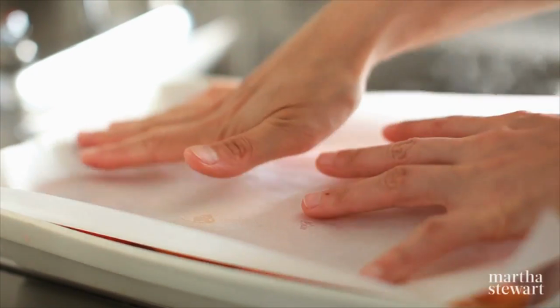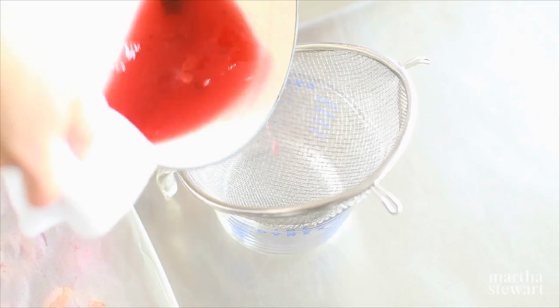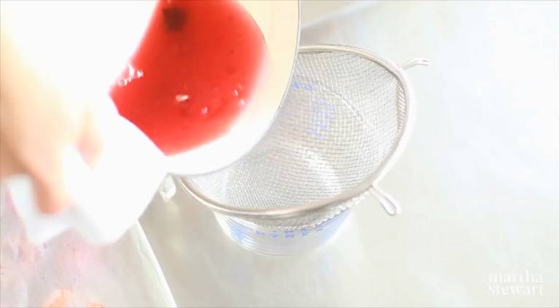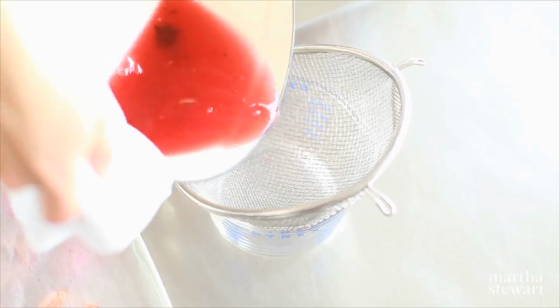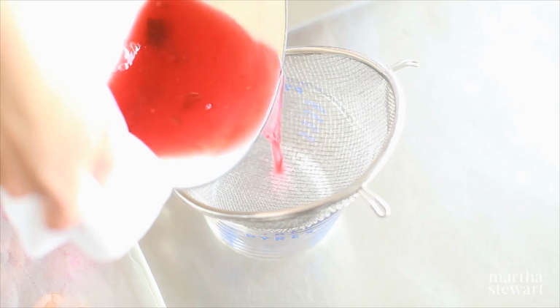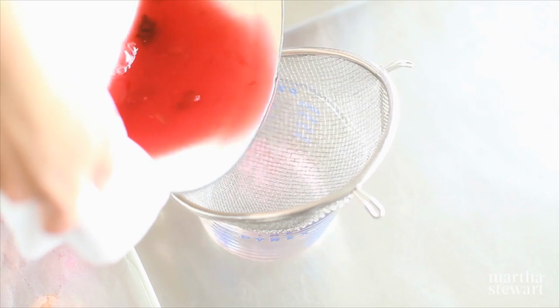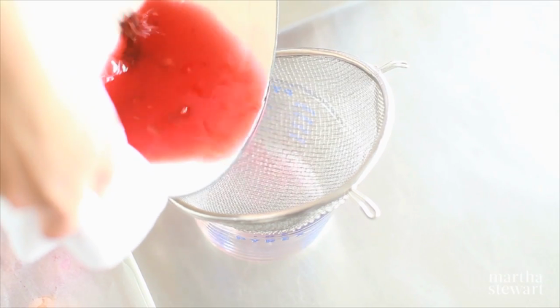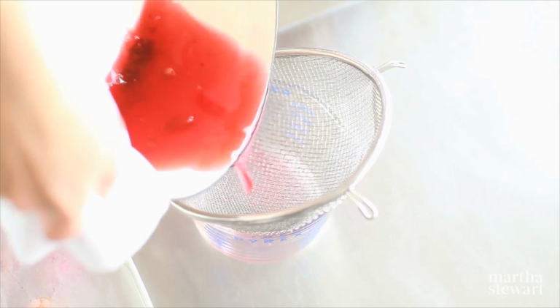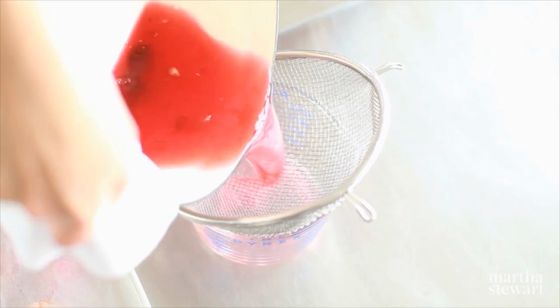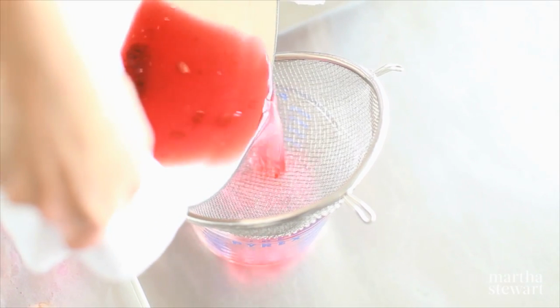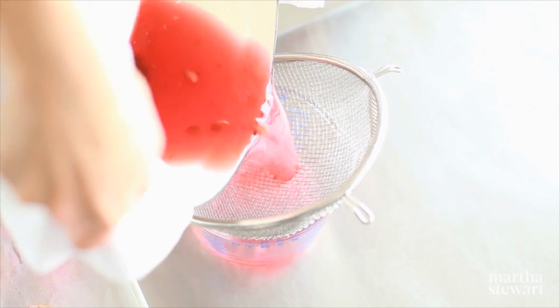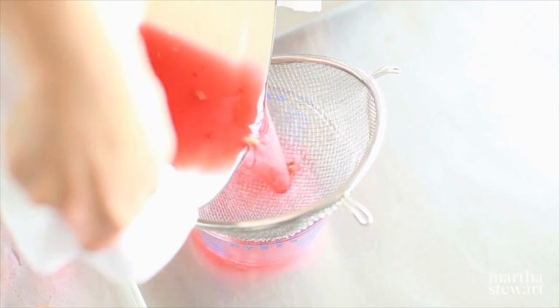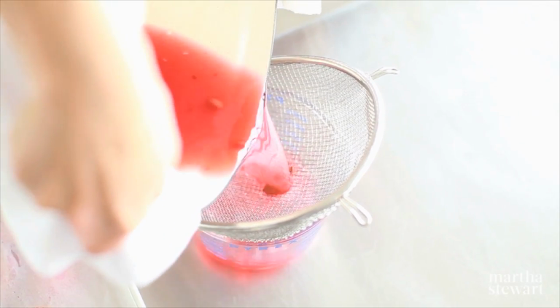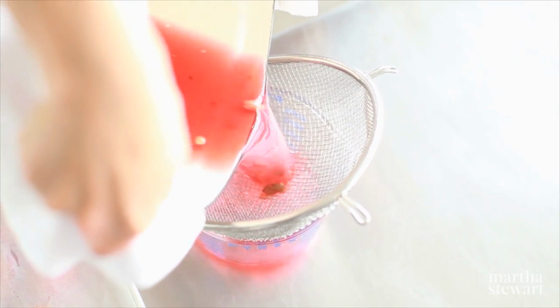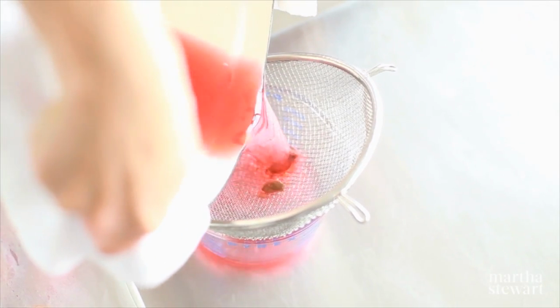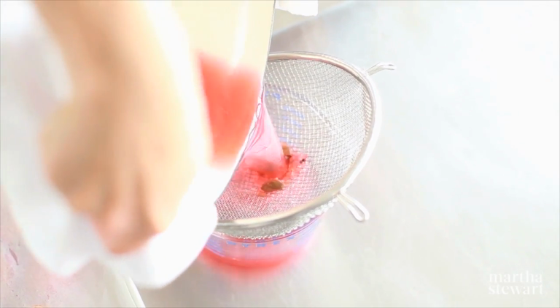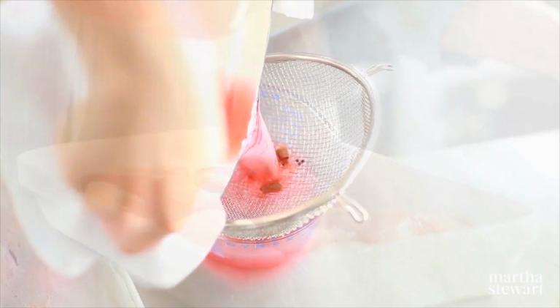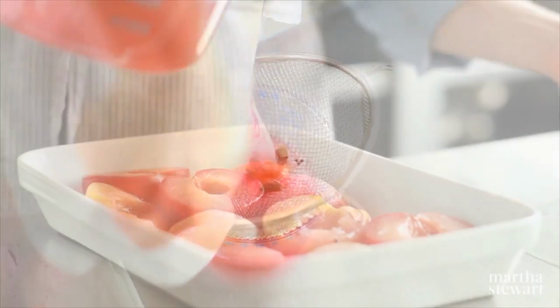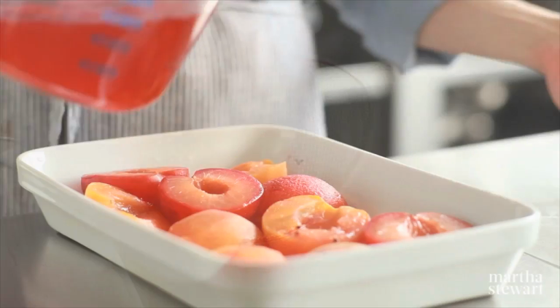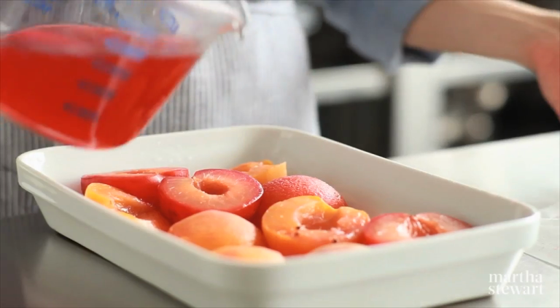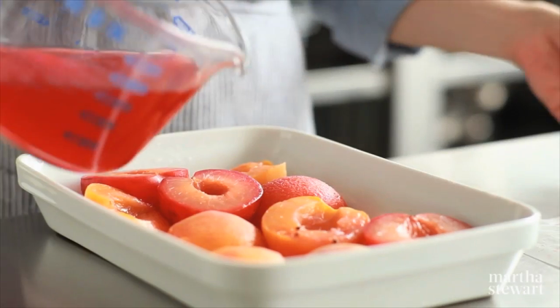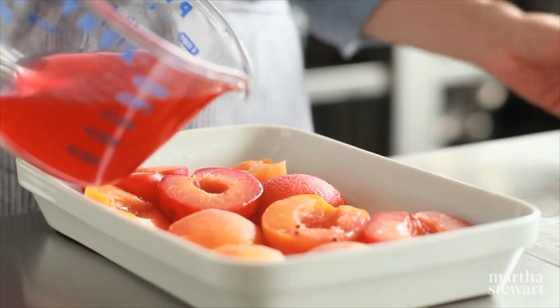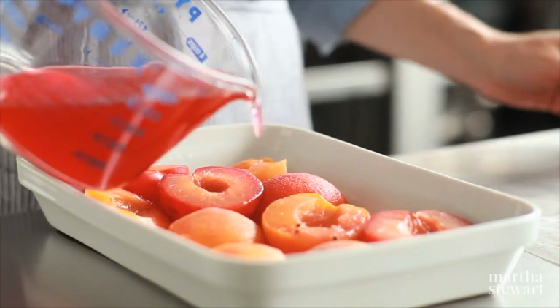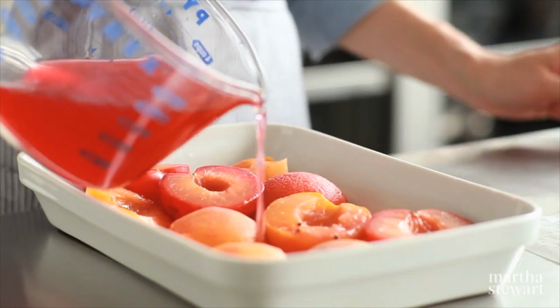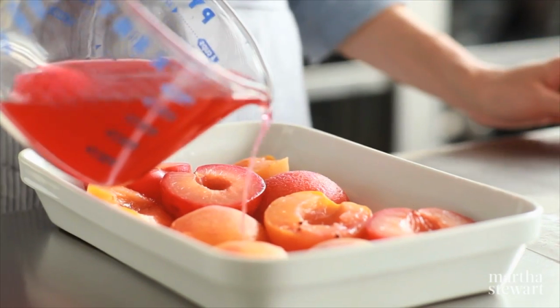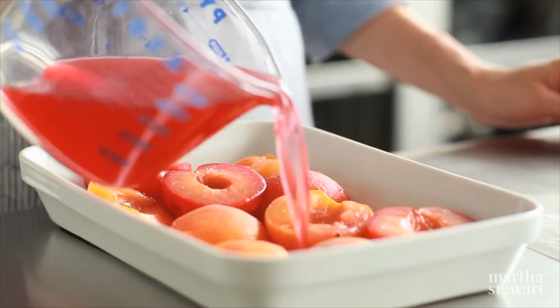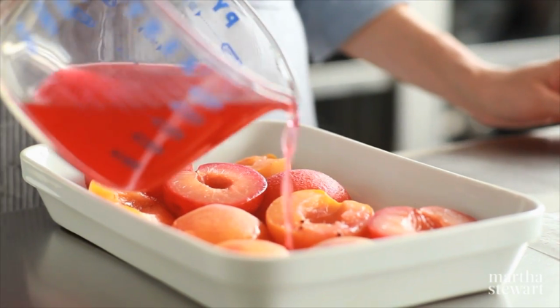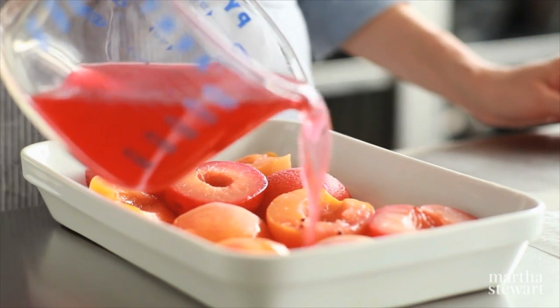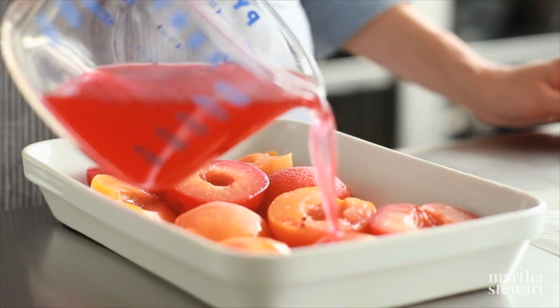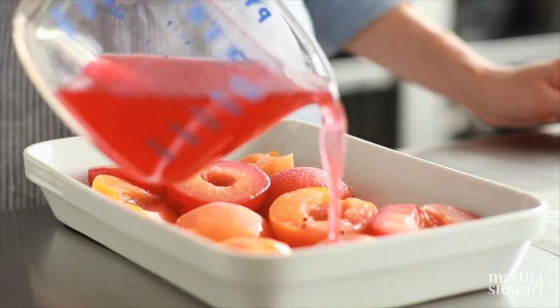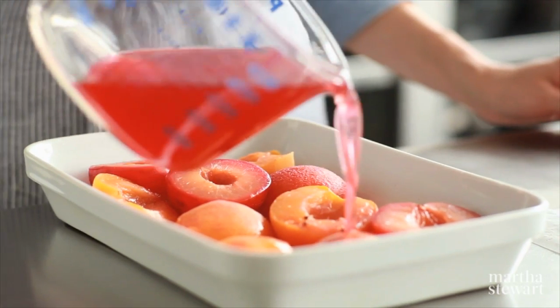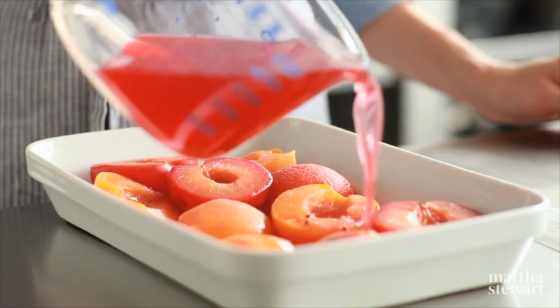I'm just going to strain out the aromatics, and then pour this liquid over my fruit.